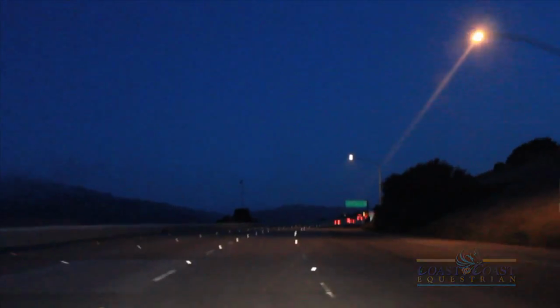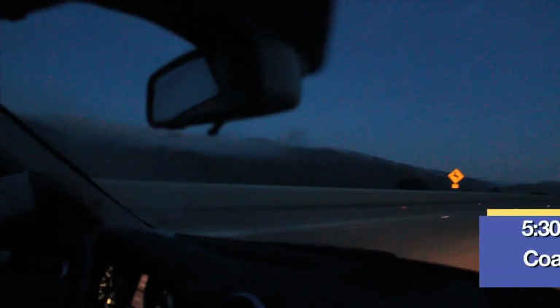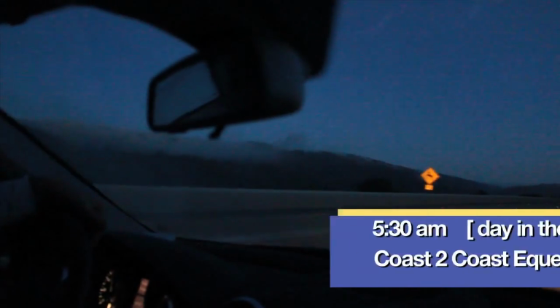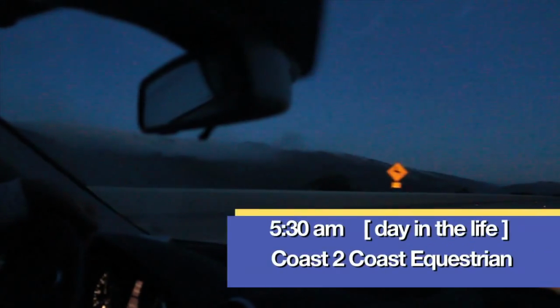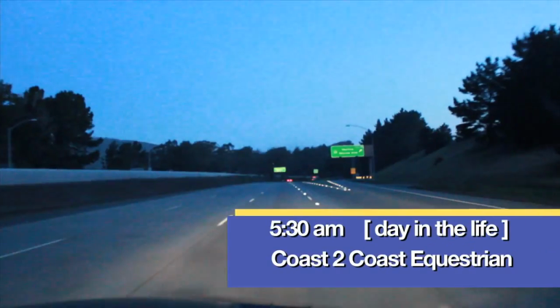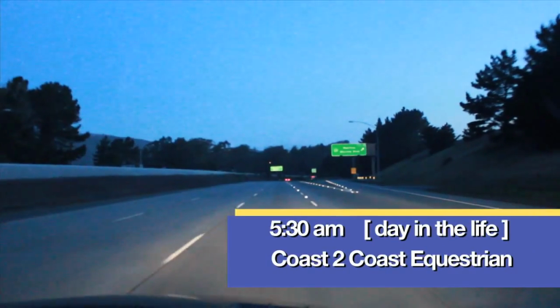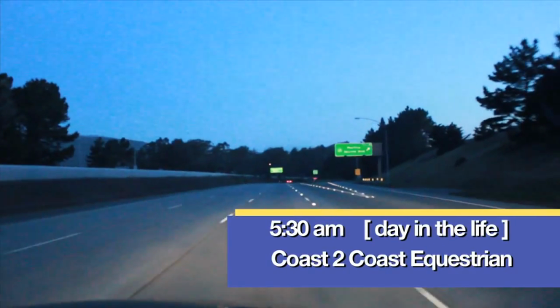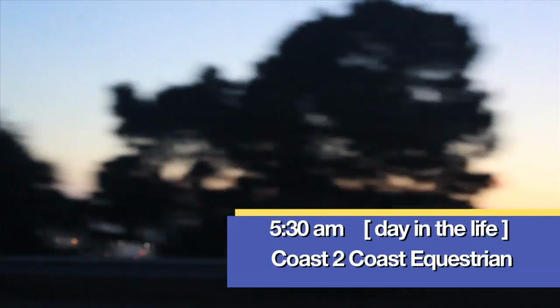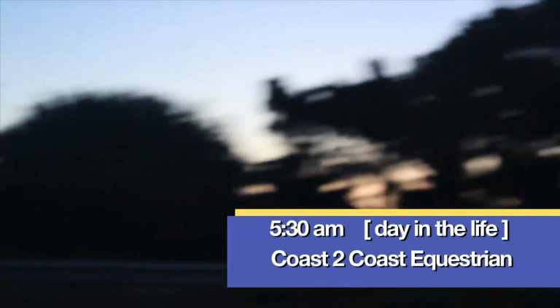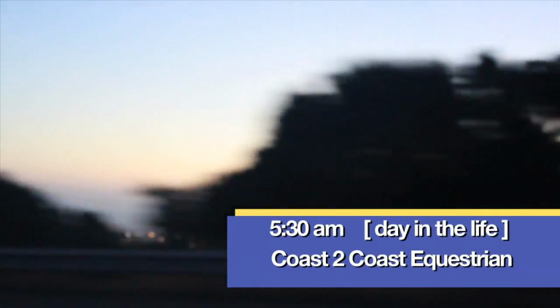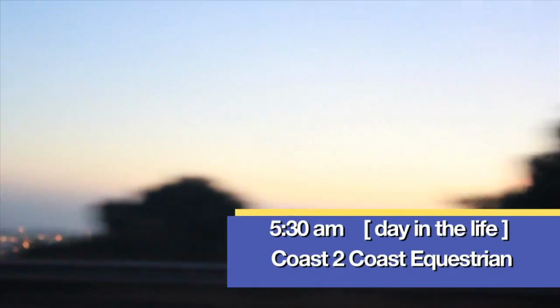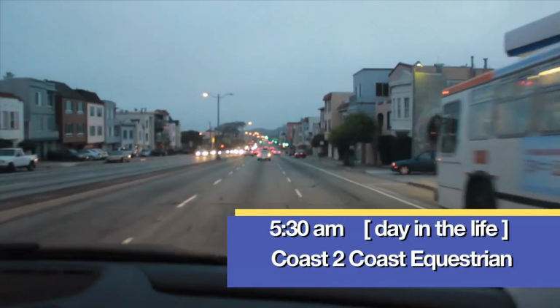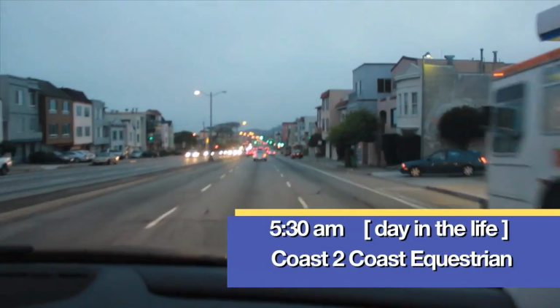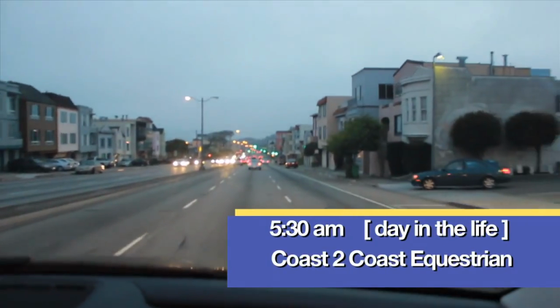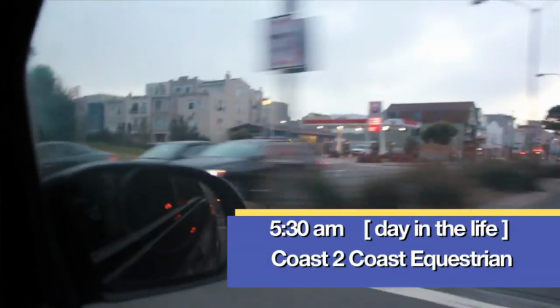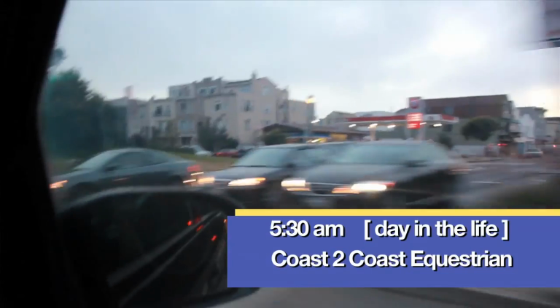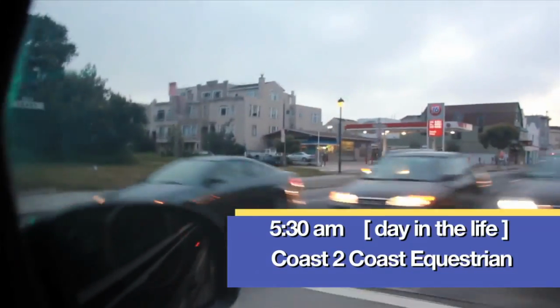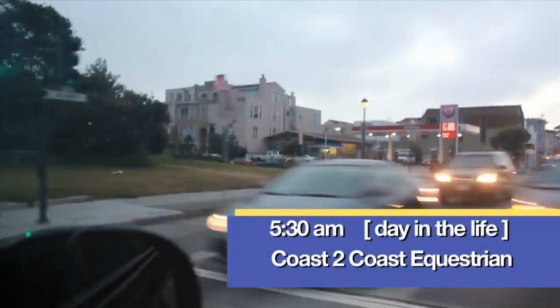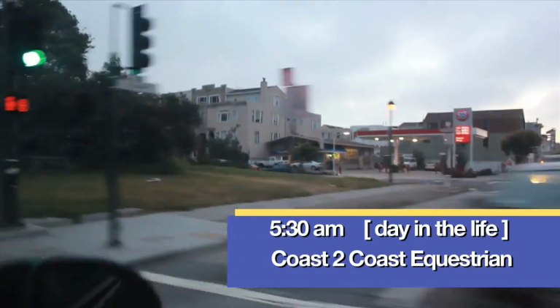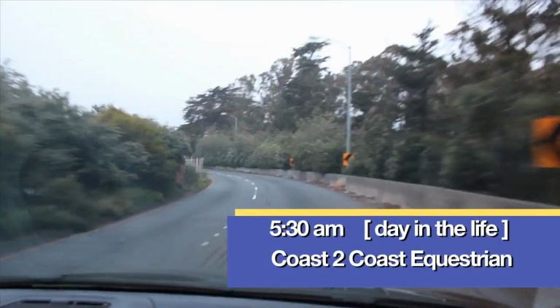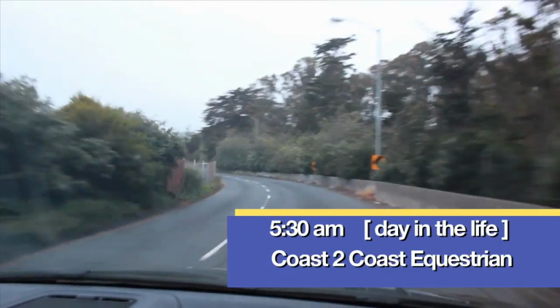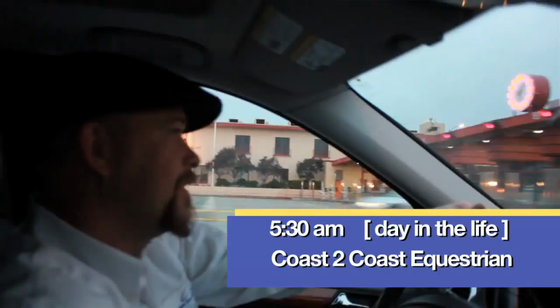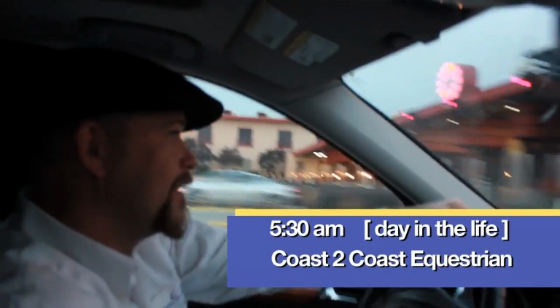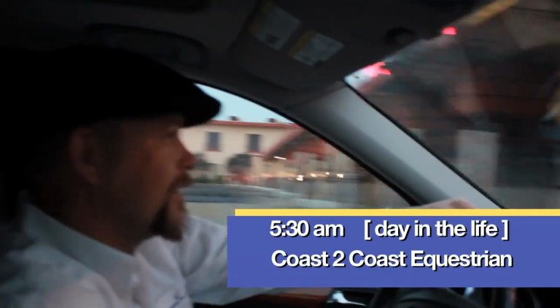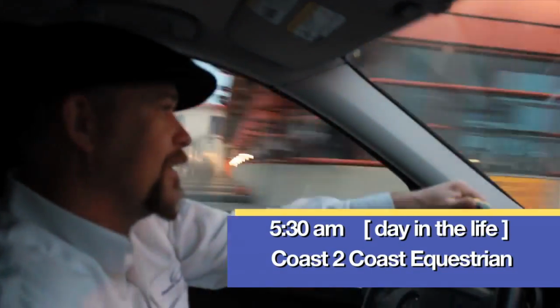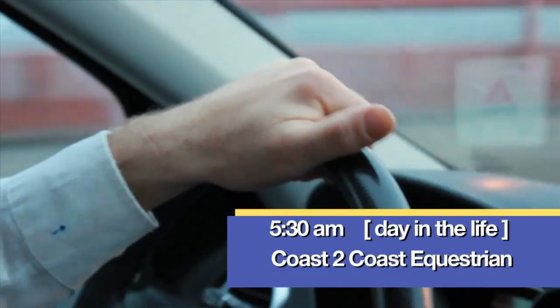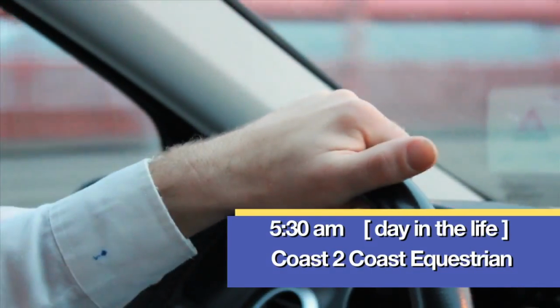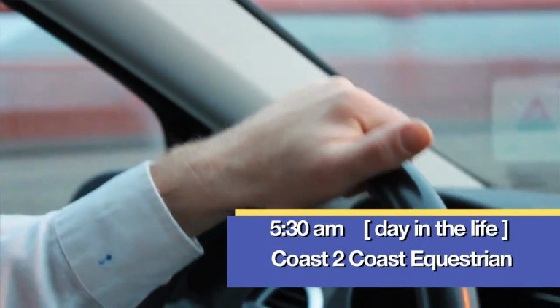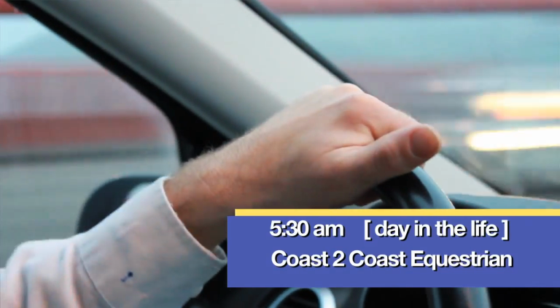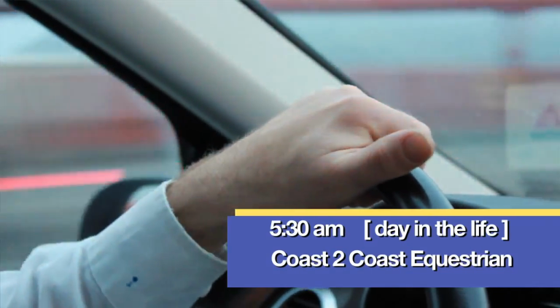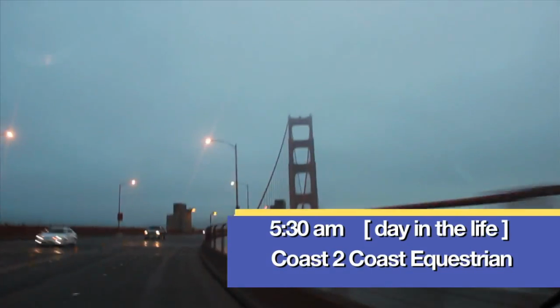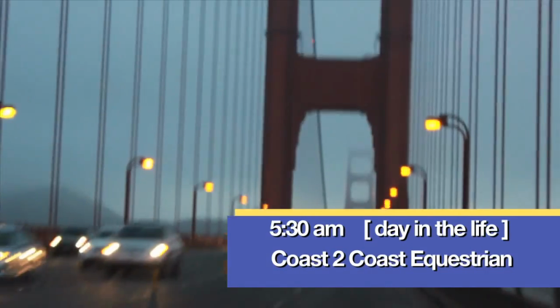Alright everybody, another beautiful morning here. We're driving down the road, it's 5:30, on our way to our first stop.